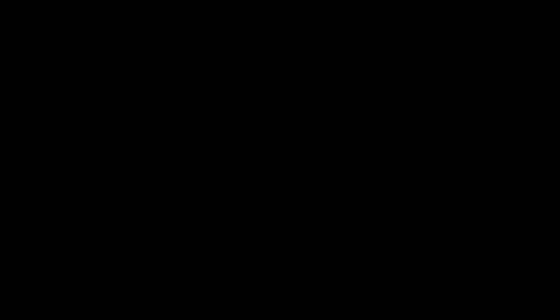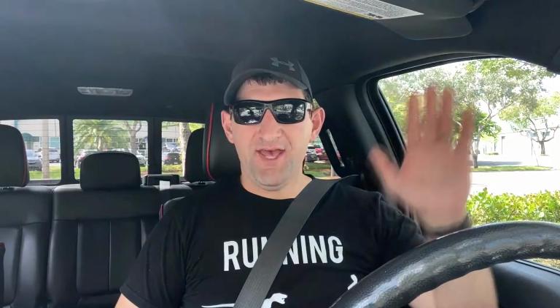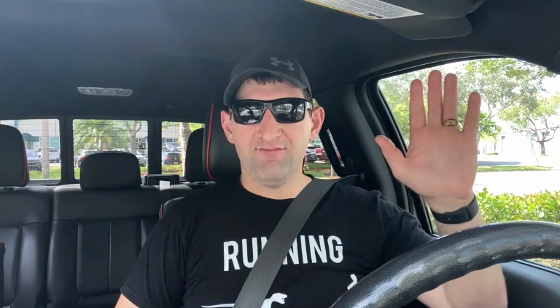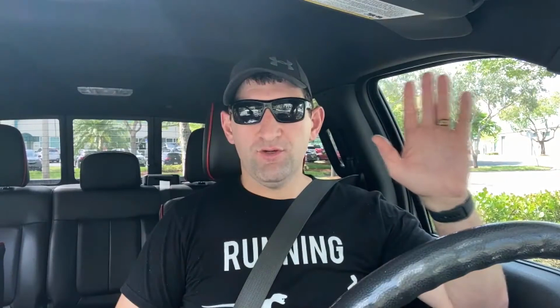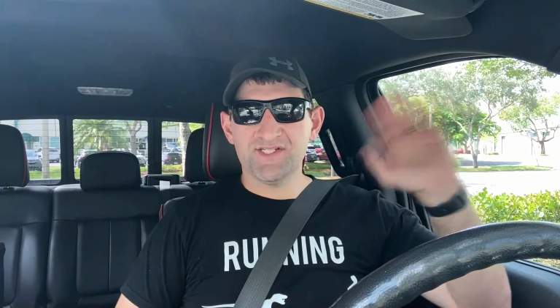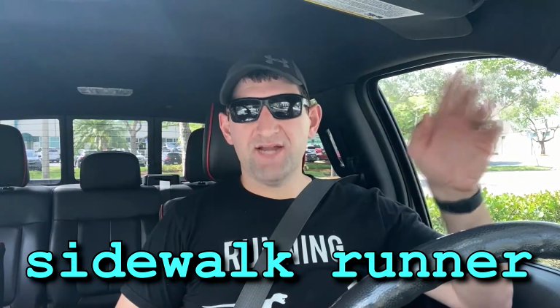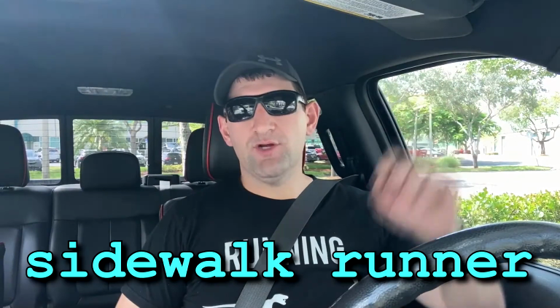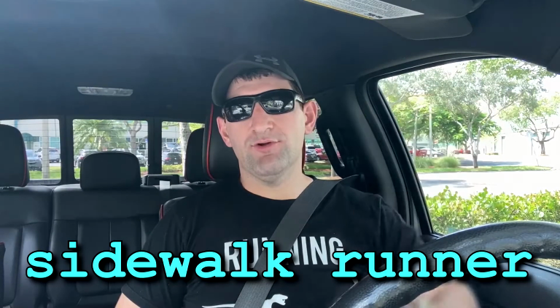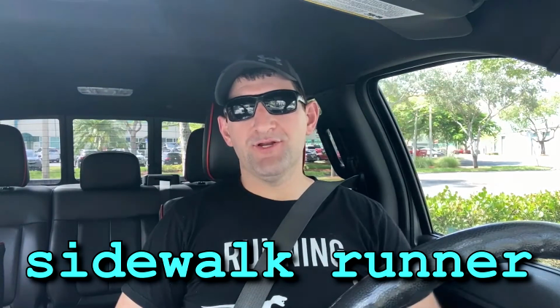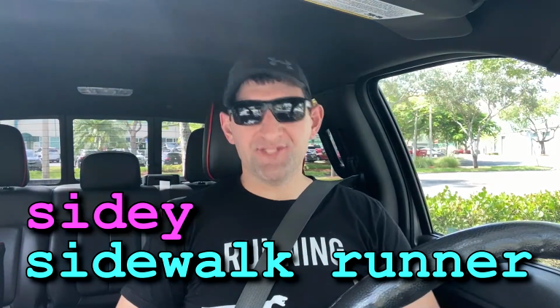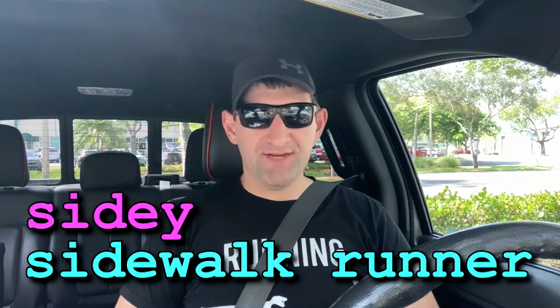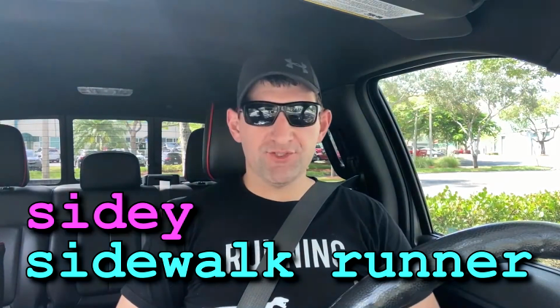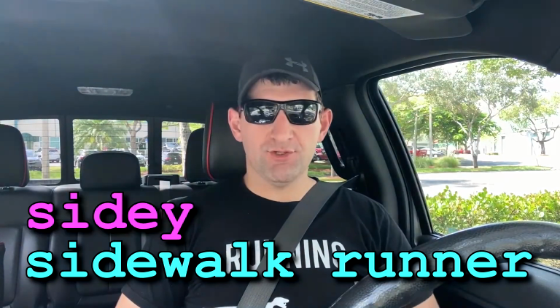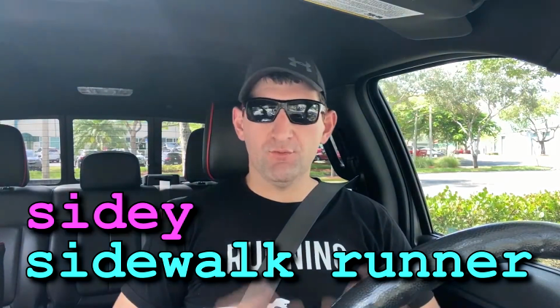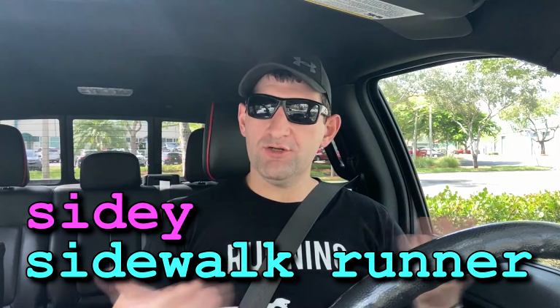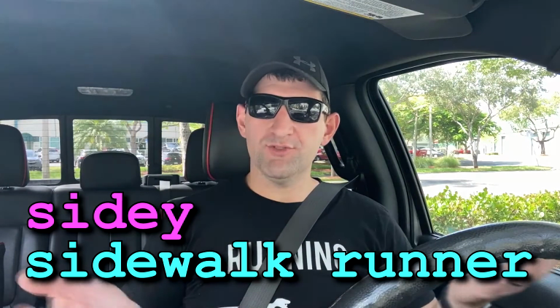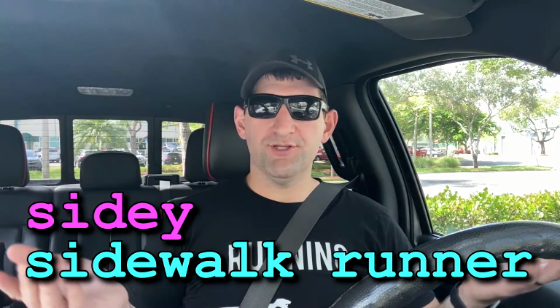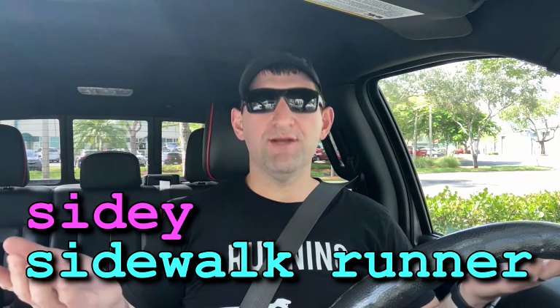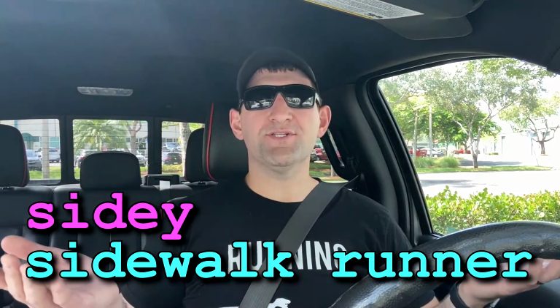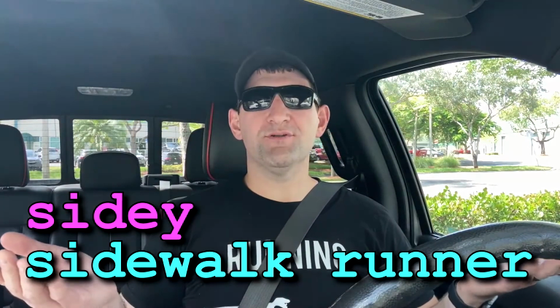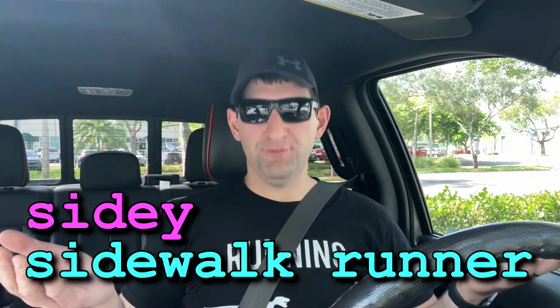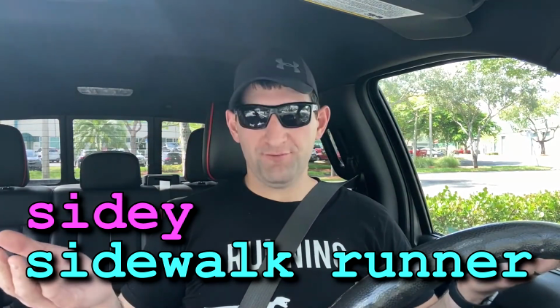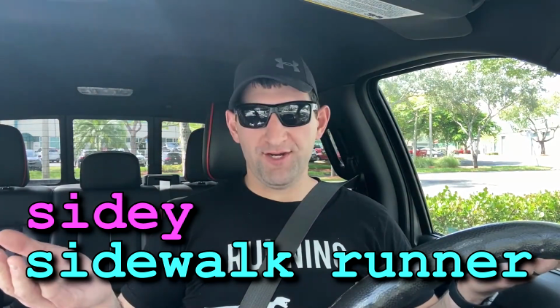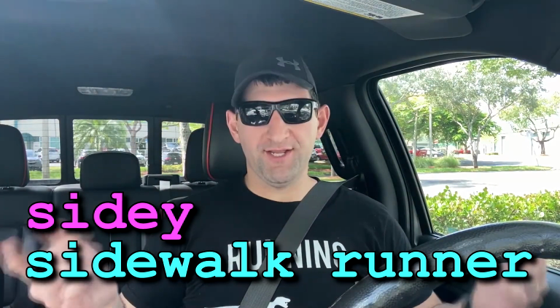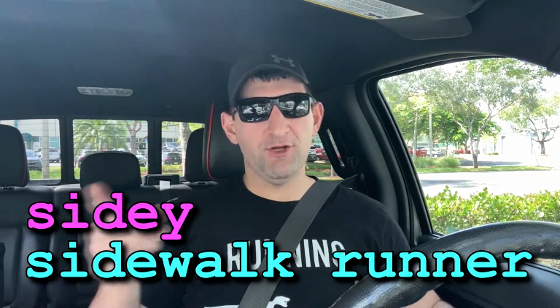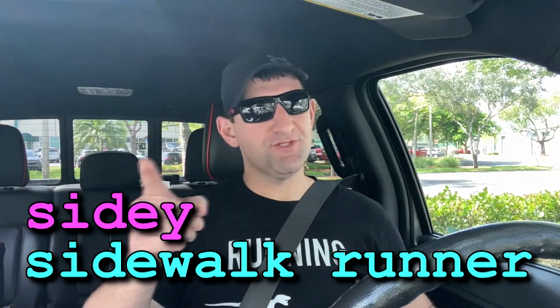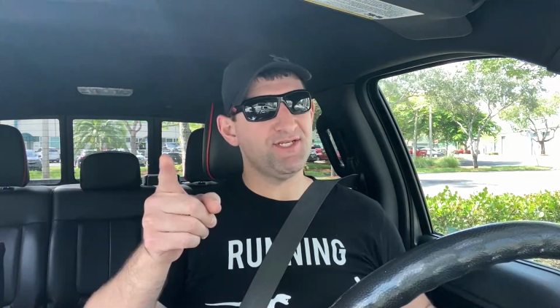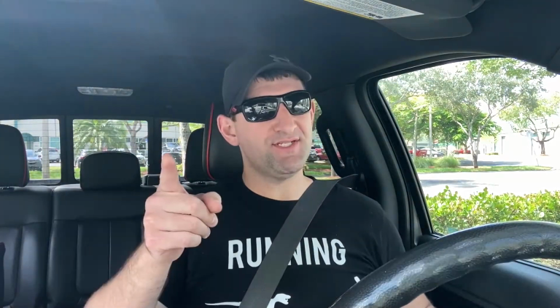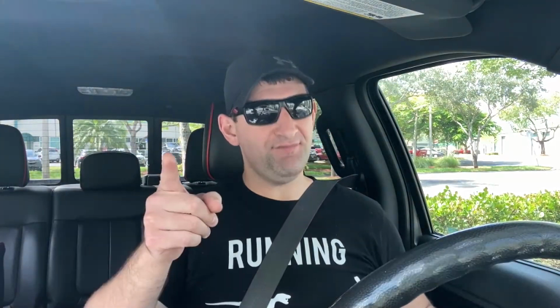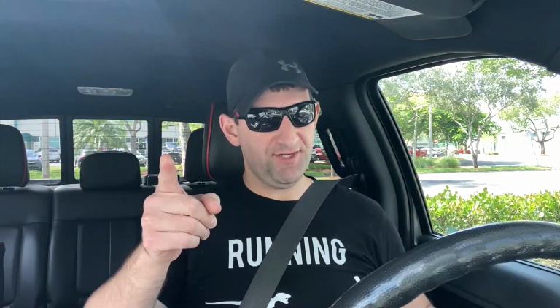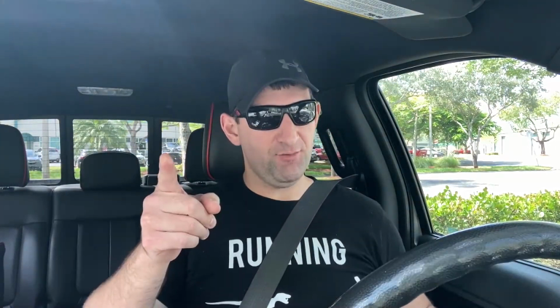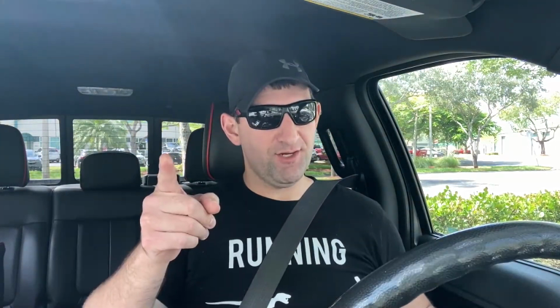Hey everyone, Sidewalk Runner here, Sidey for short, and welcome to another episode of Food Friday. I hope you're staying safe and eating well.